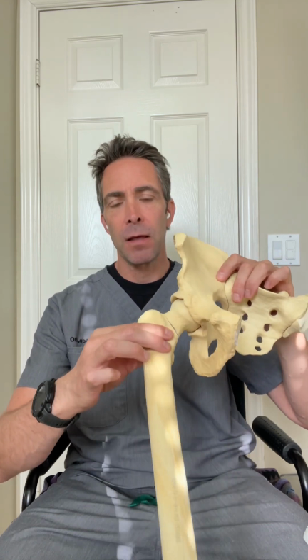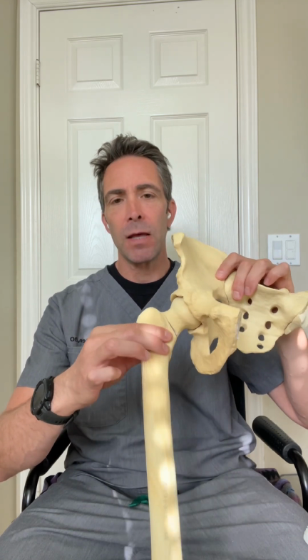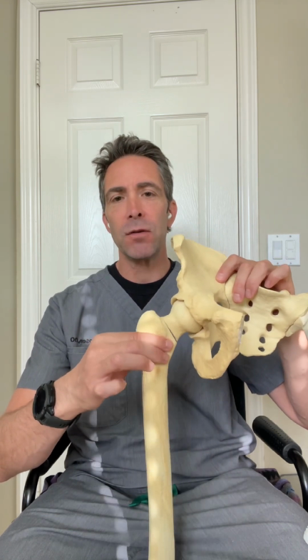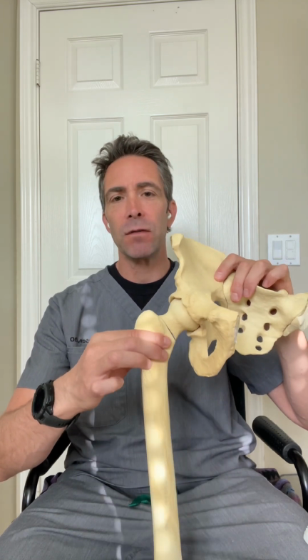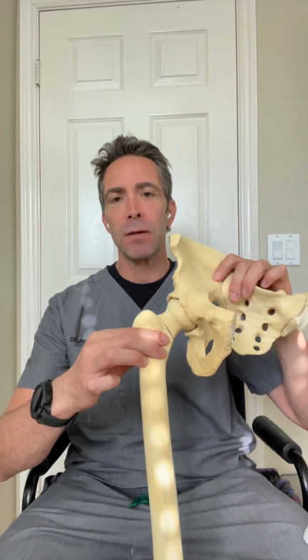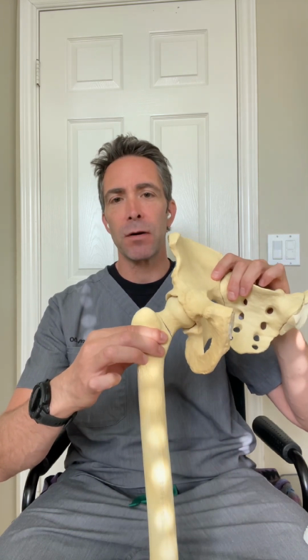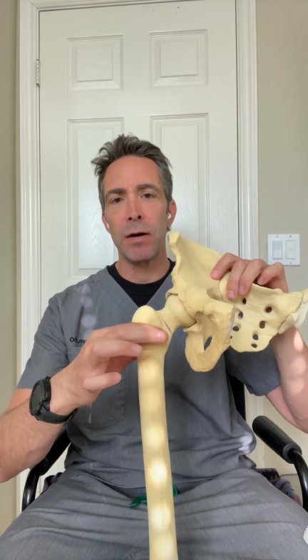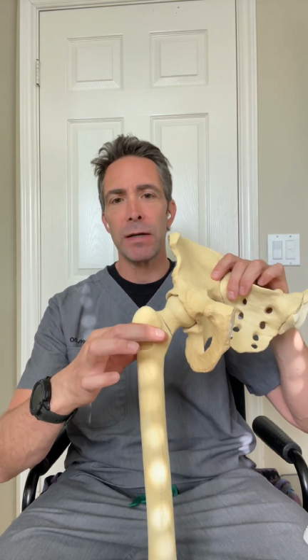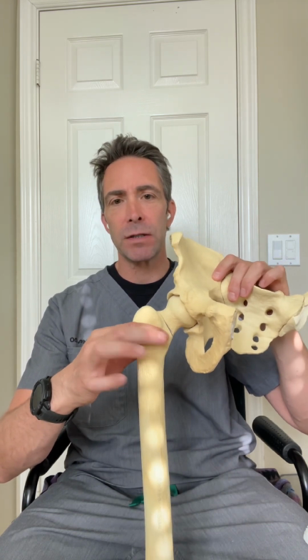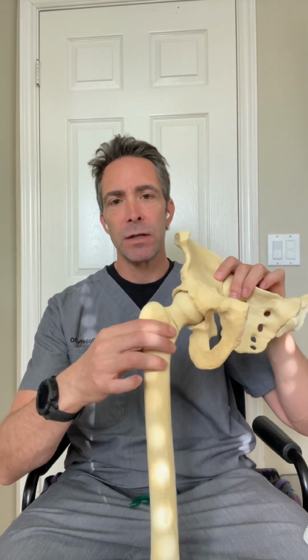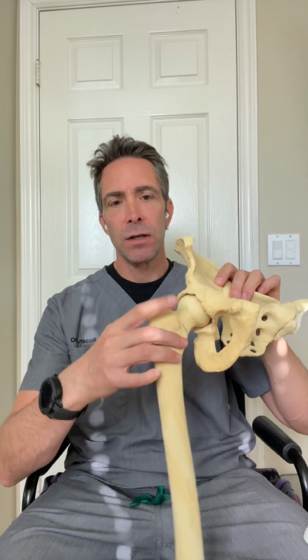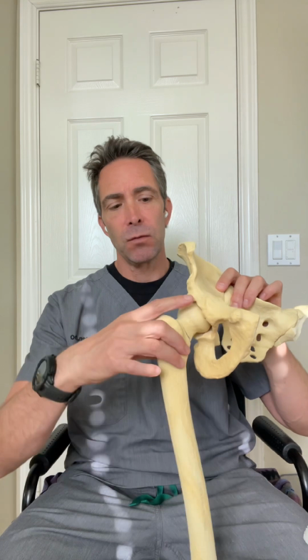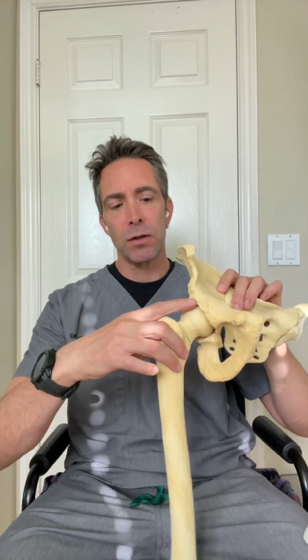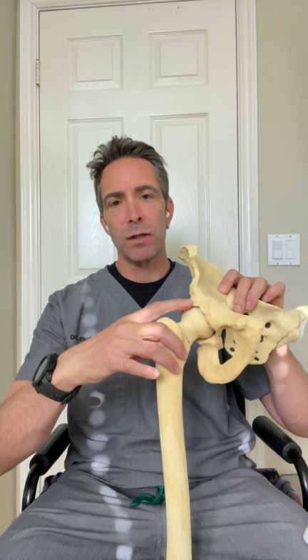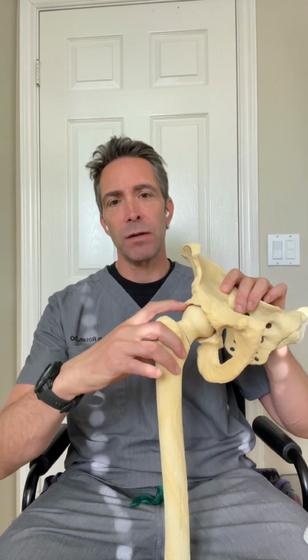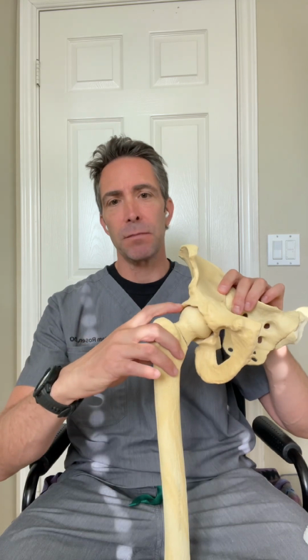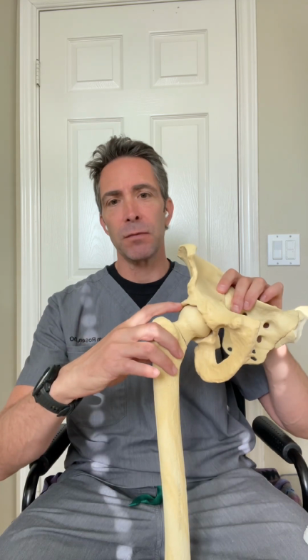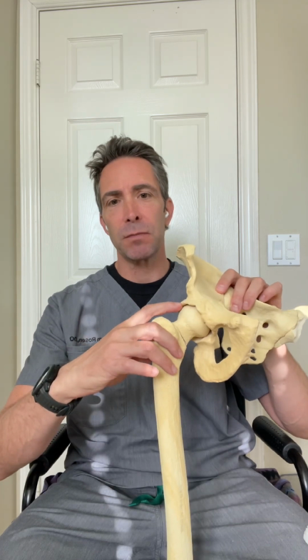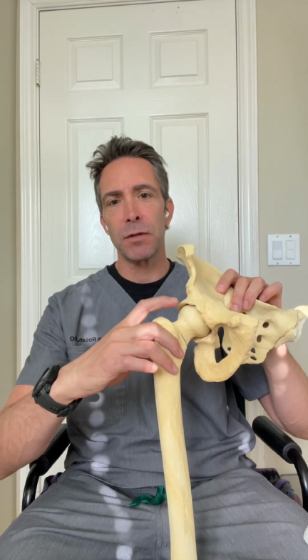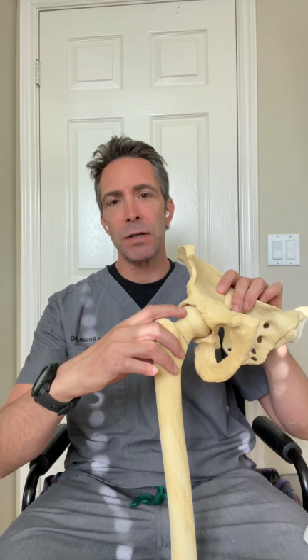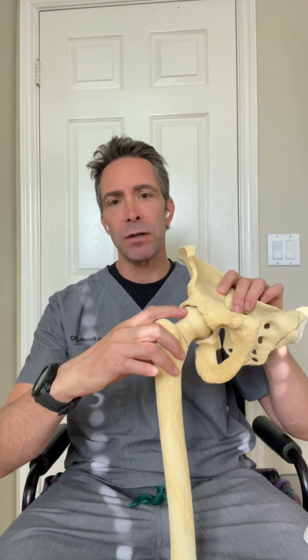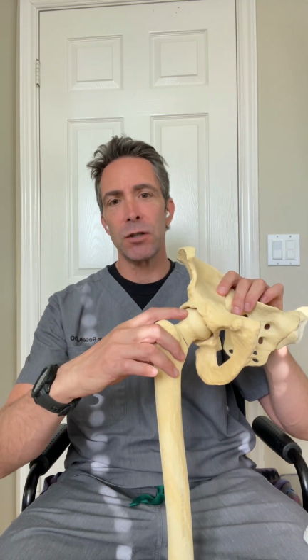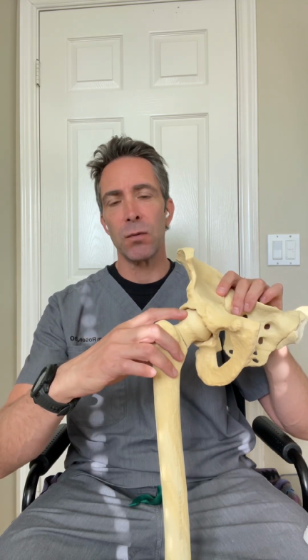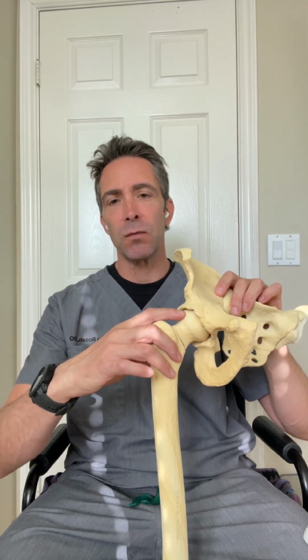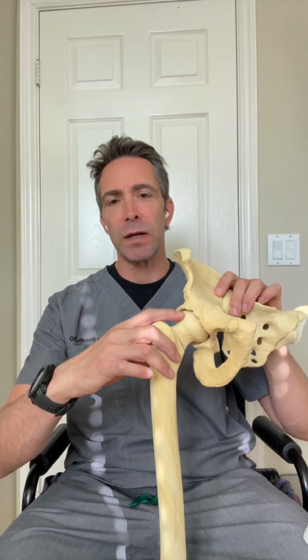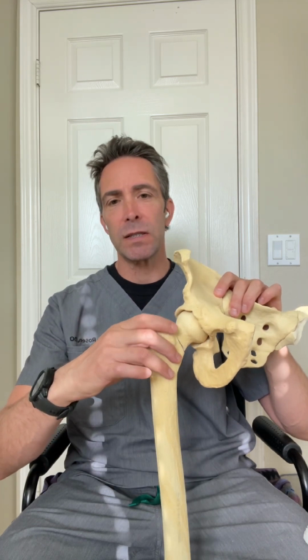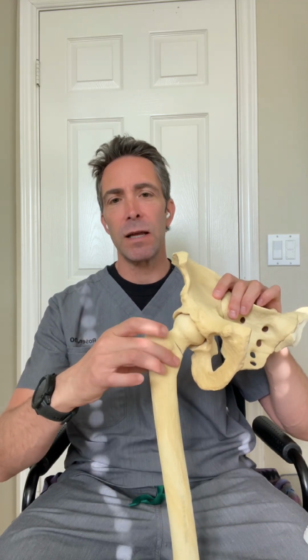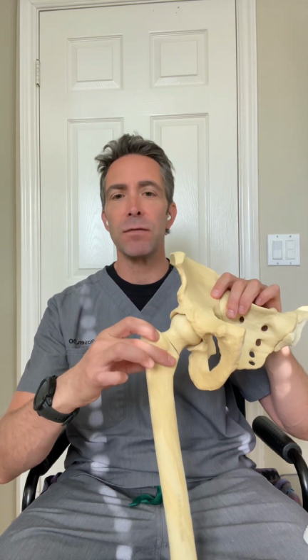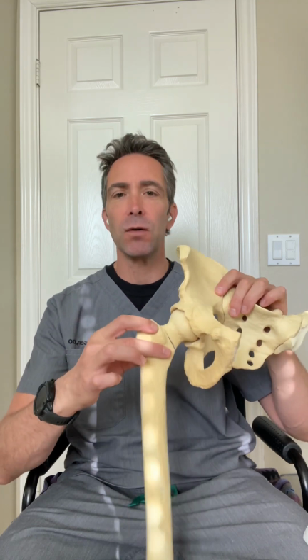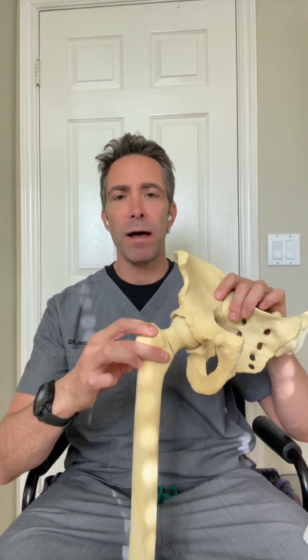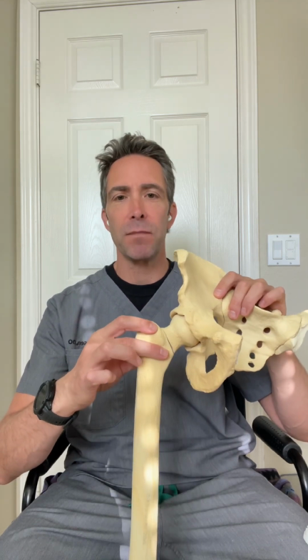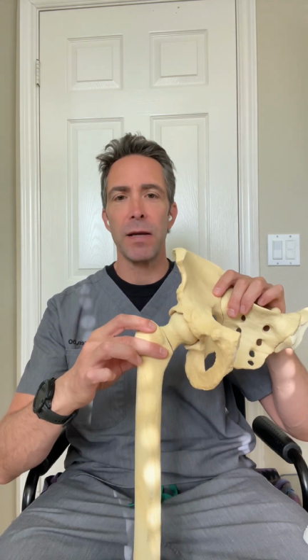If you develop arthritis, you will start to develop bone spurs here. The joint will get stiff. You'll have pain.